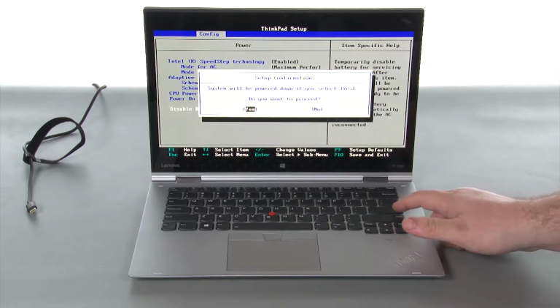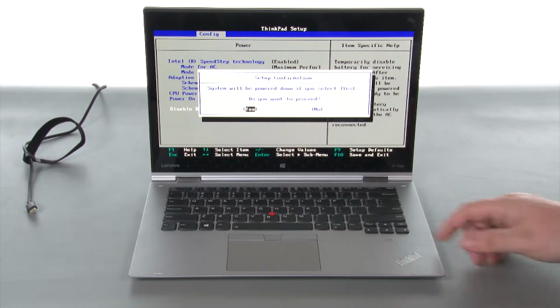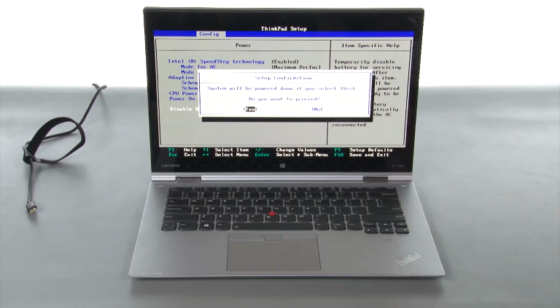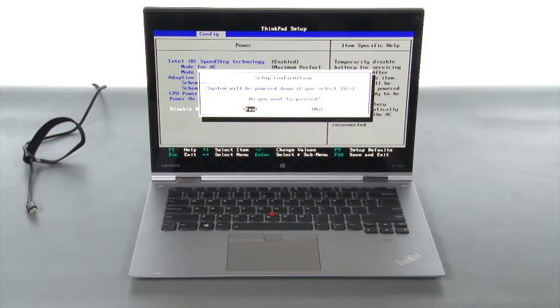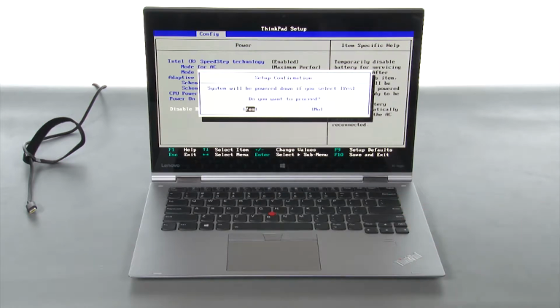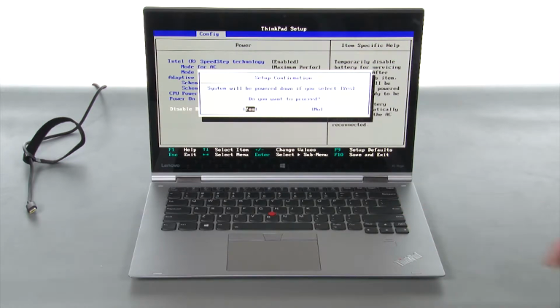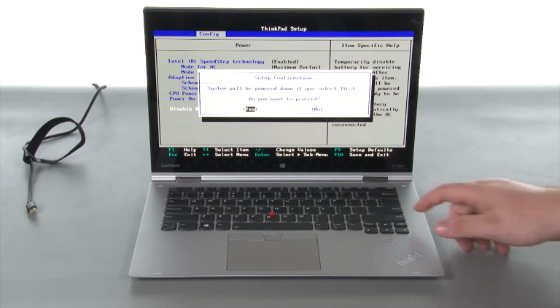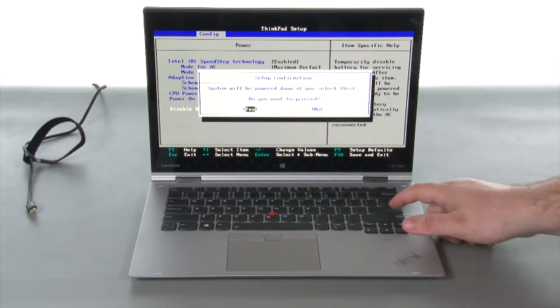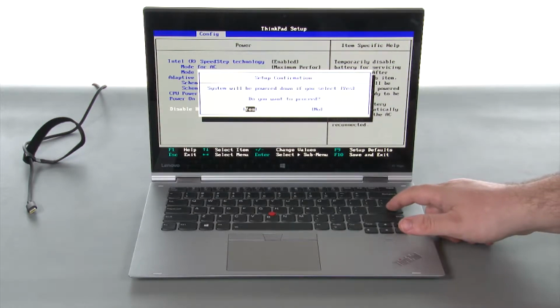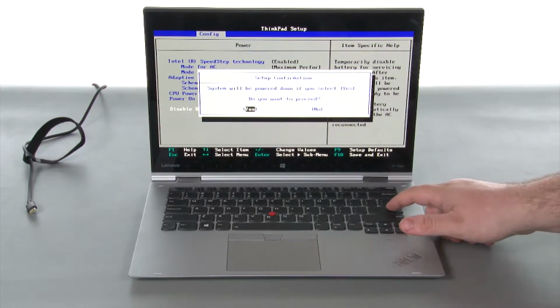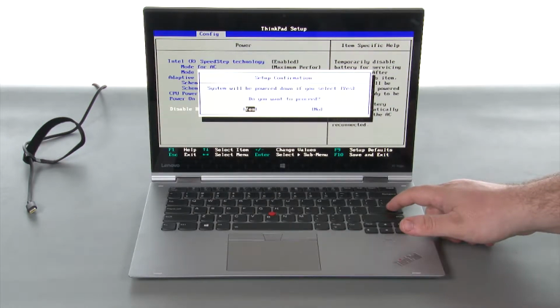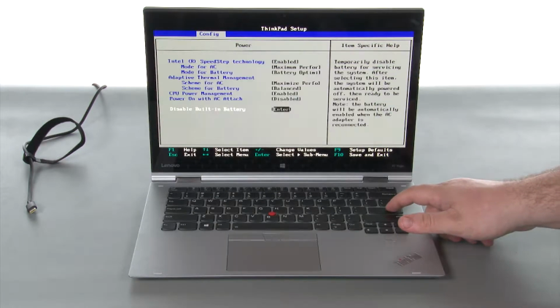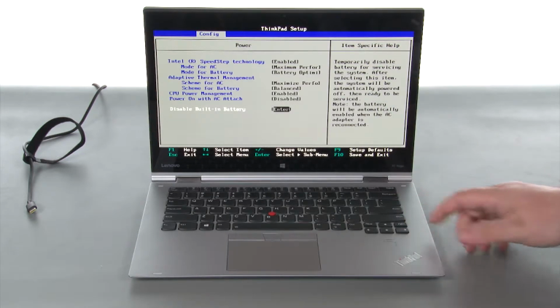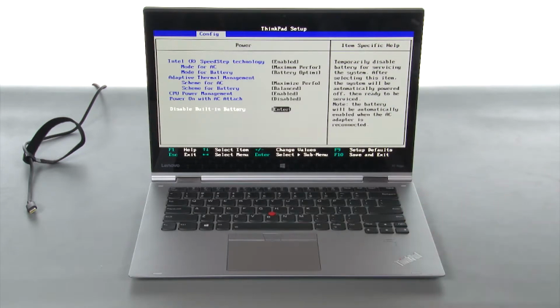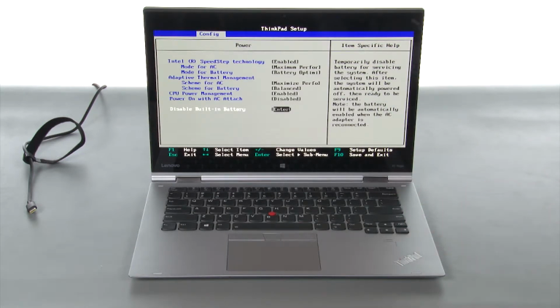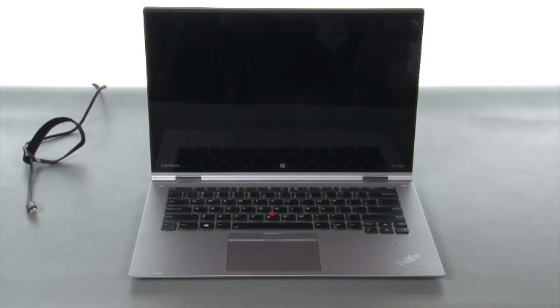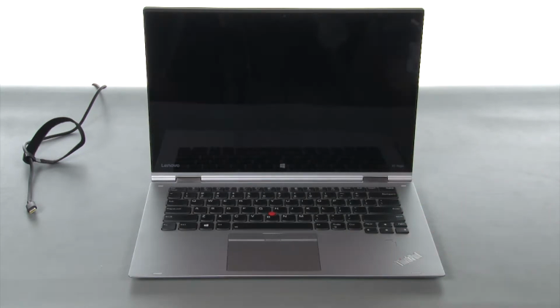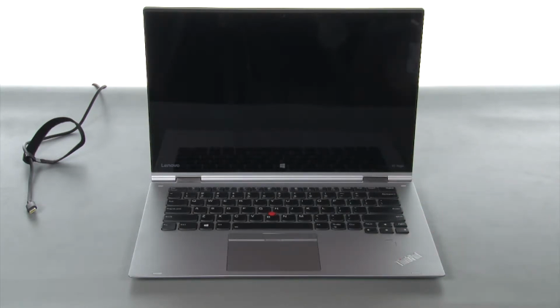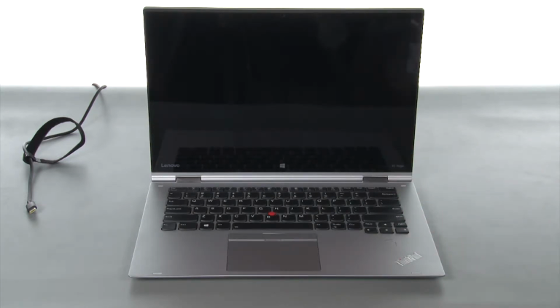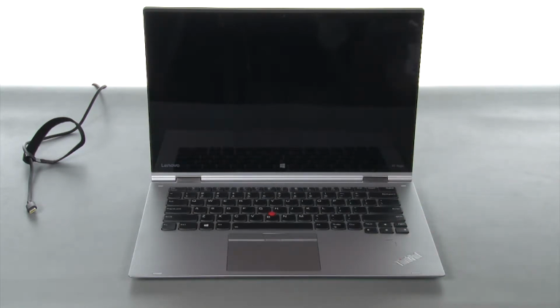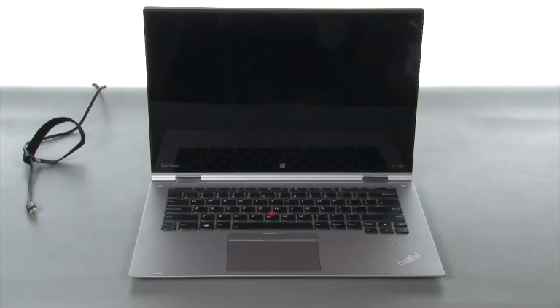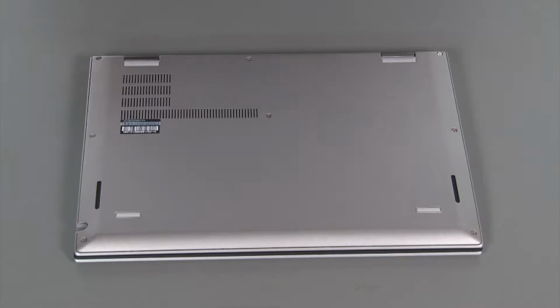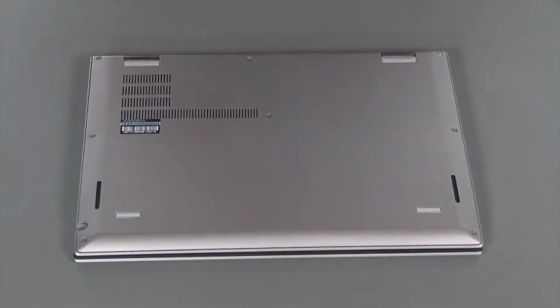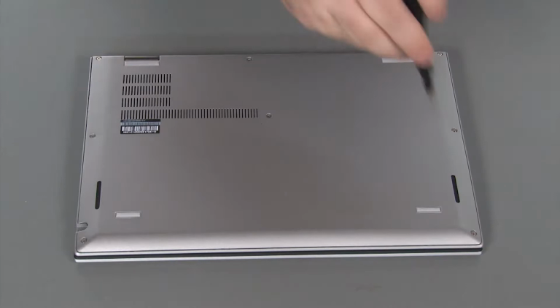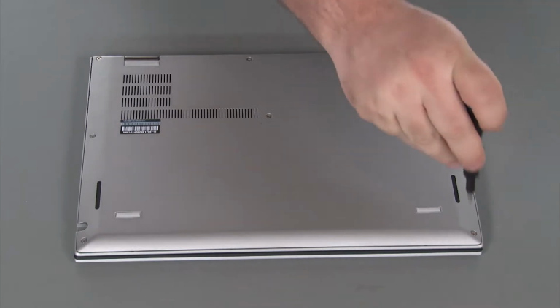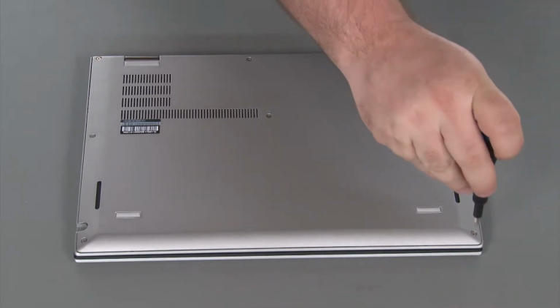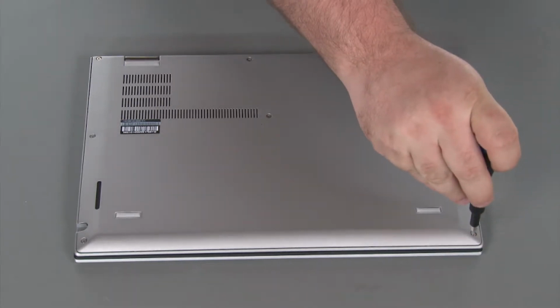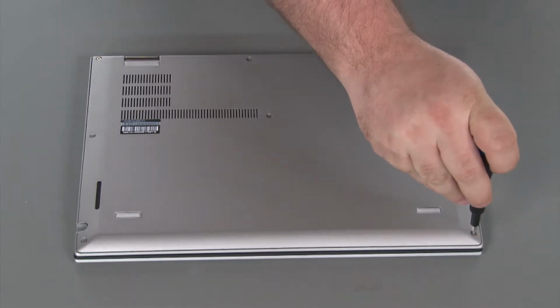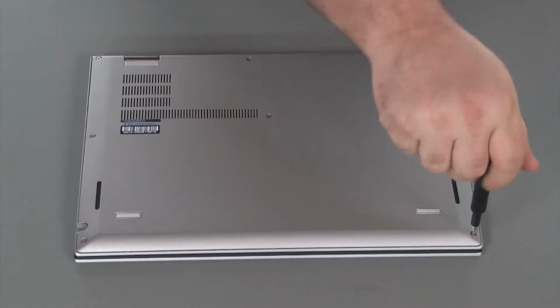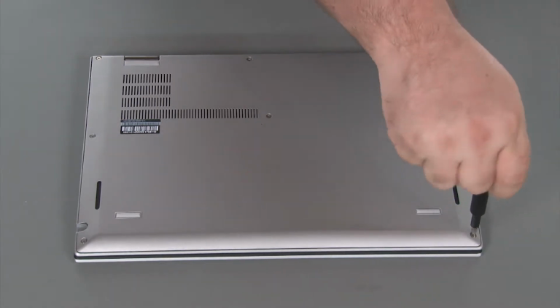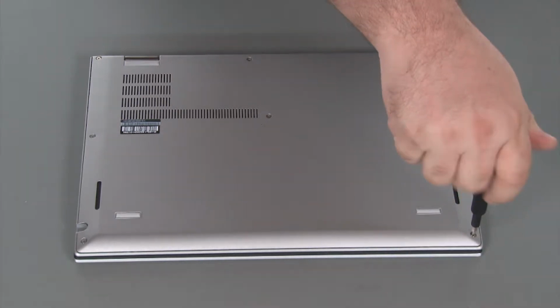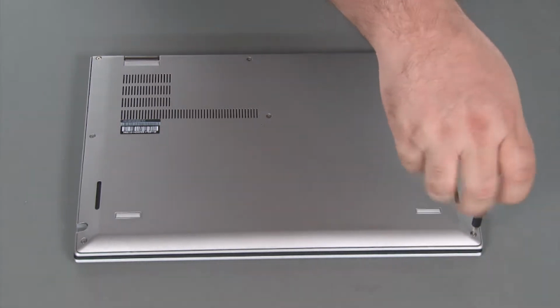Assure that yes is highlighted and press enter. The computer will power off. Loosen eight captive screws.